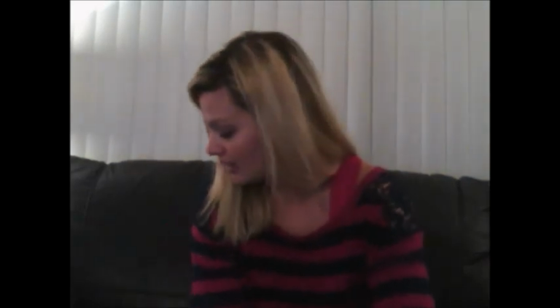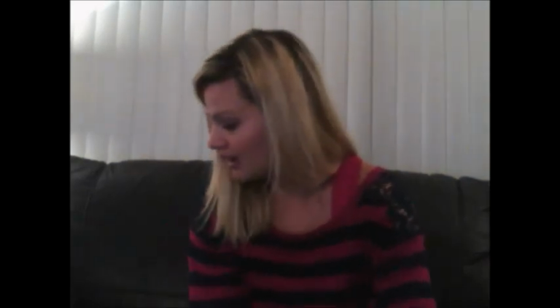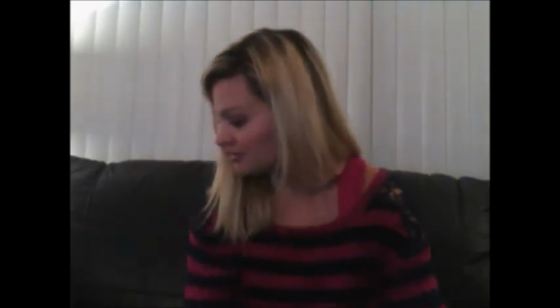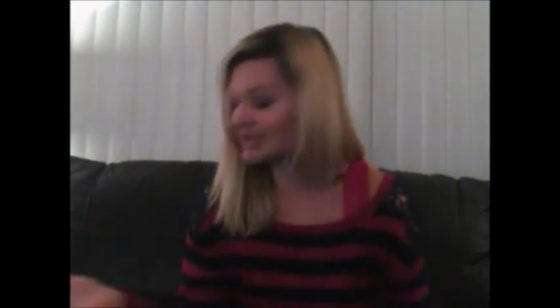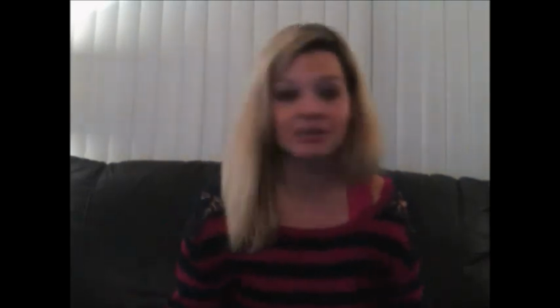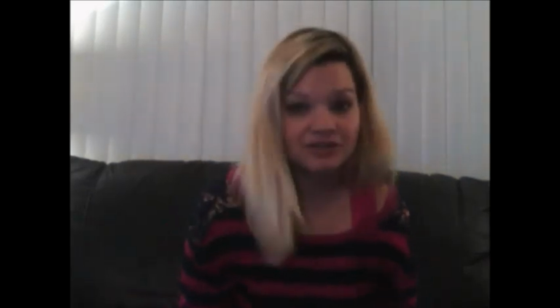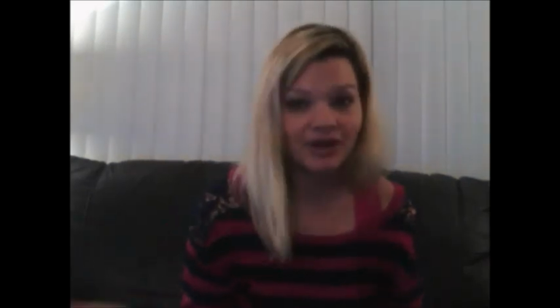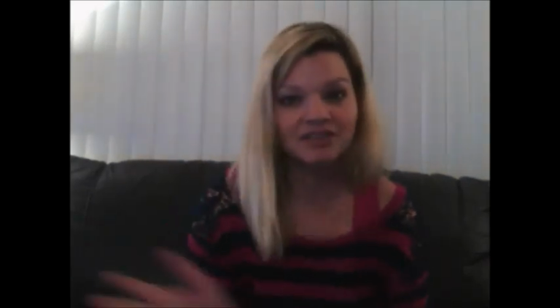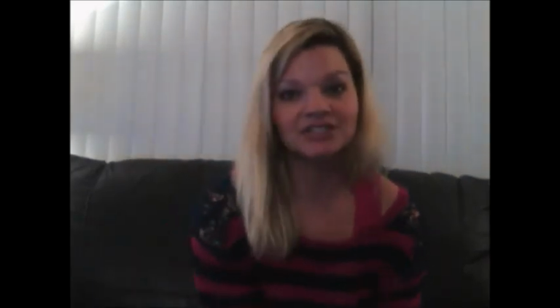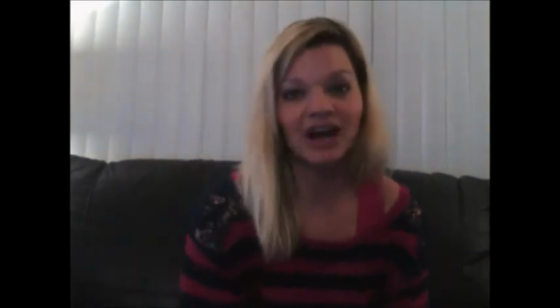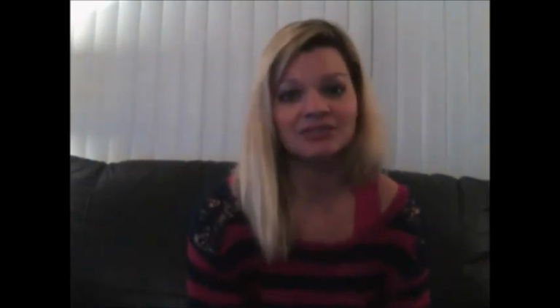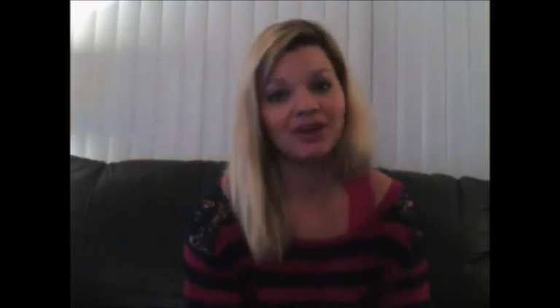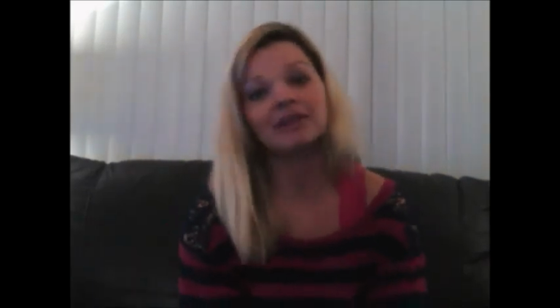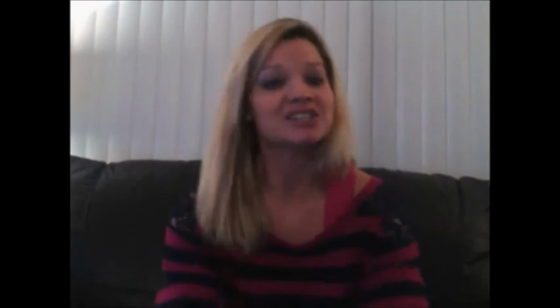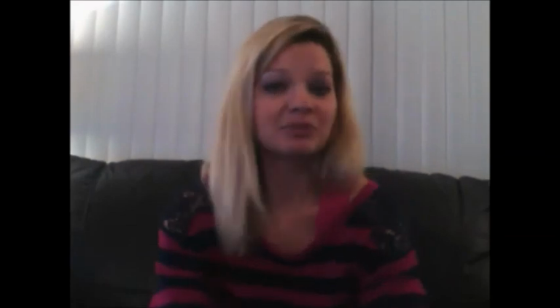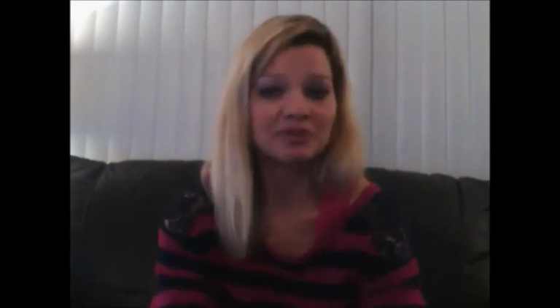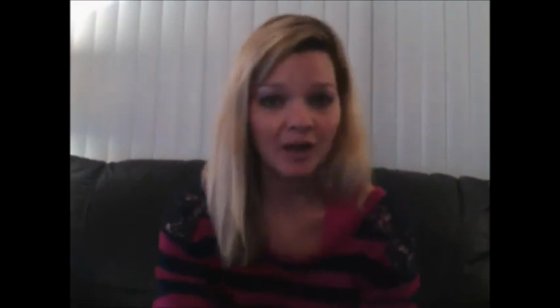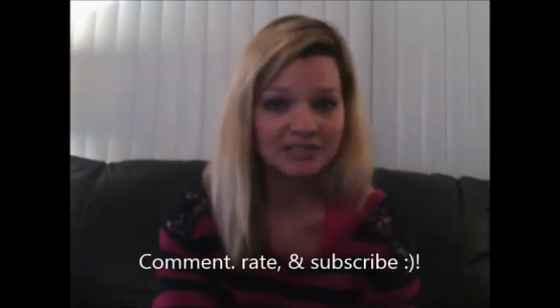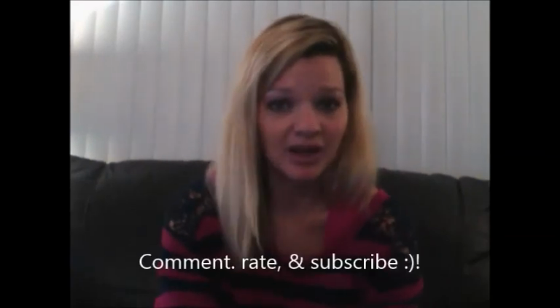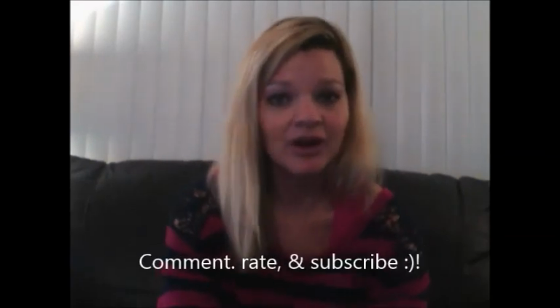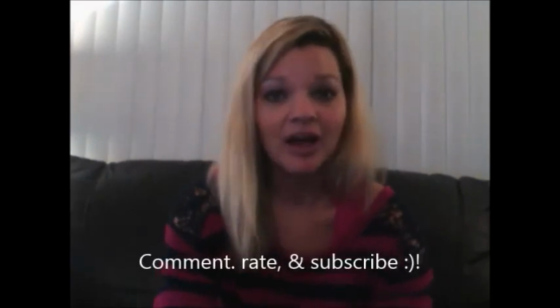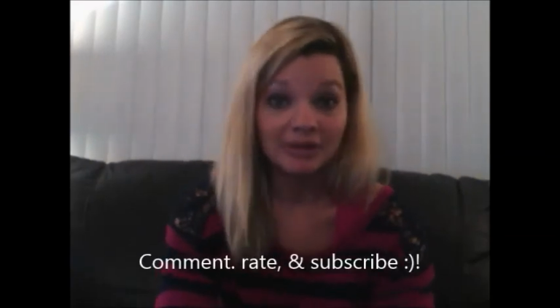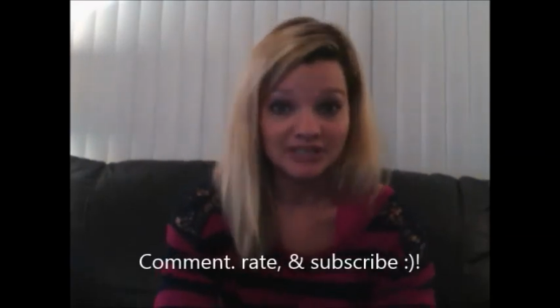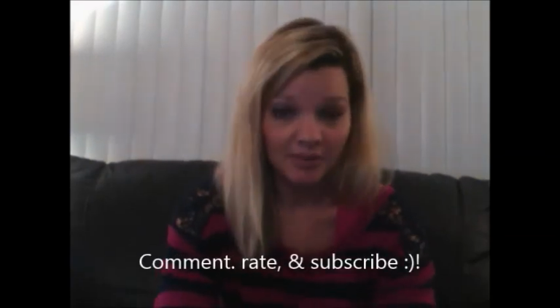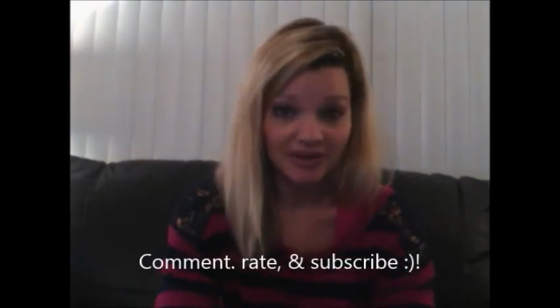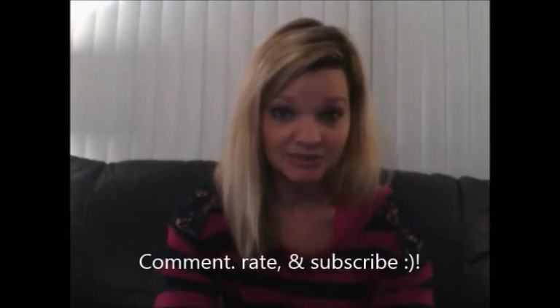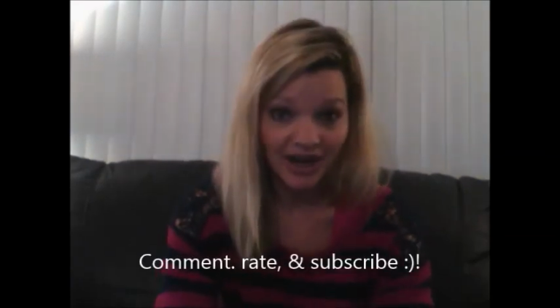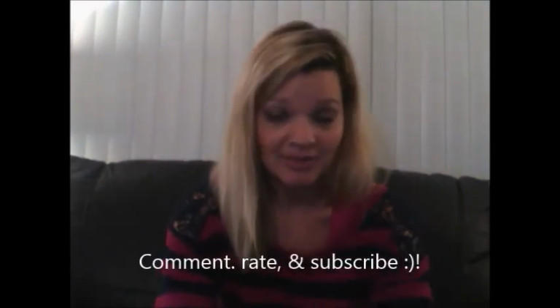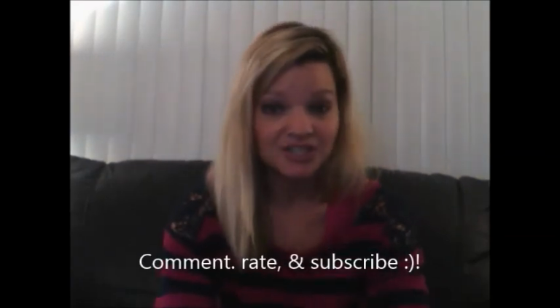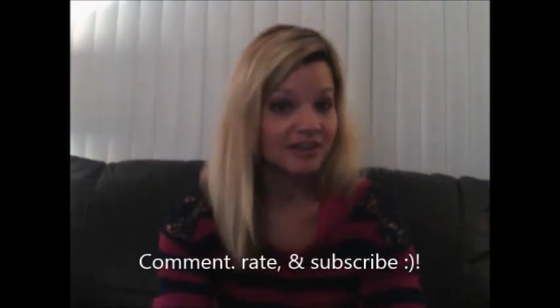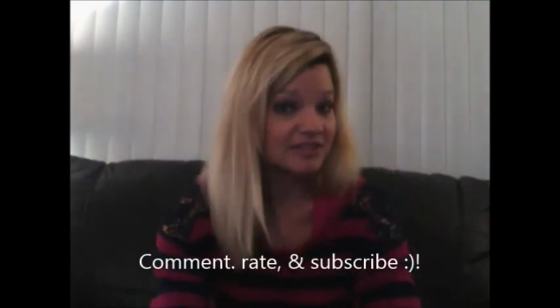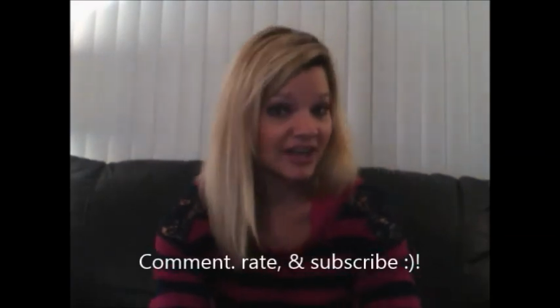Thanks so much for watching this, you guys. If you have any questions, put them in the comments below. Please comment, rate, subscribe, and share this video.